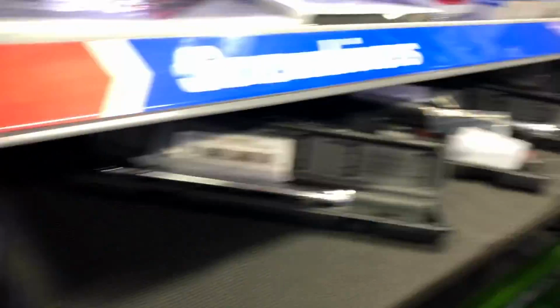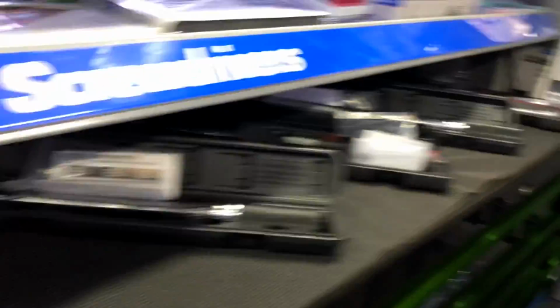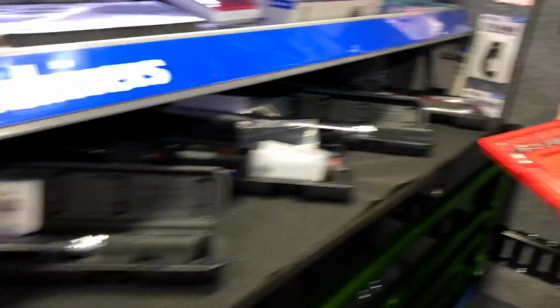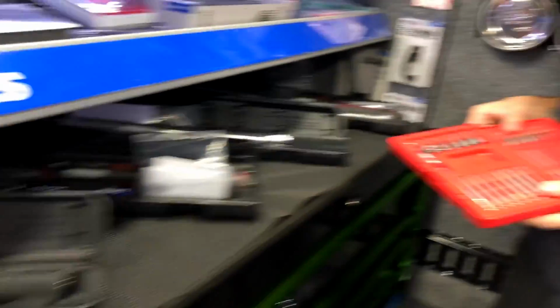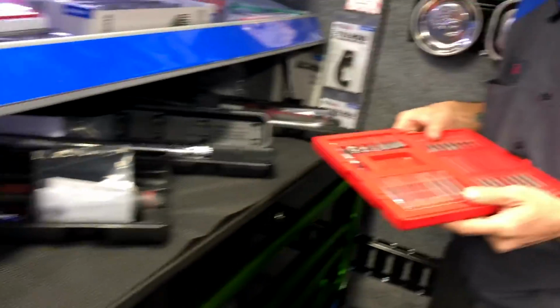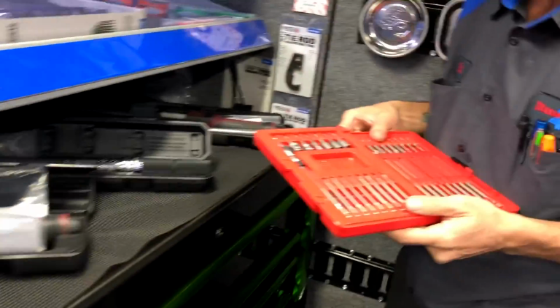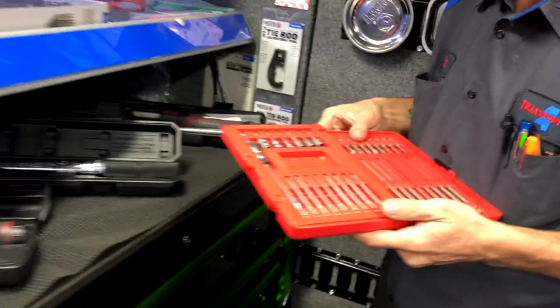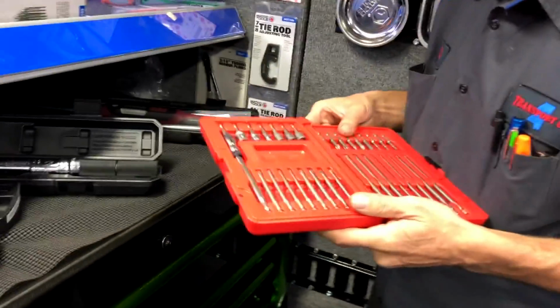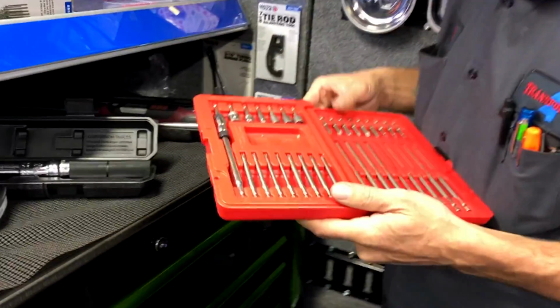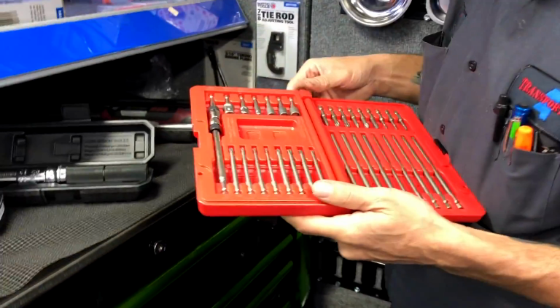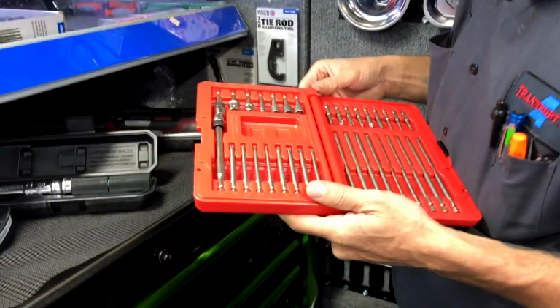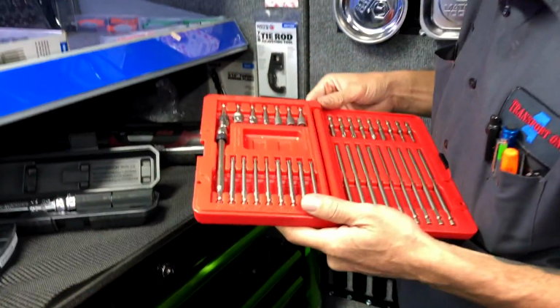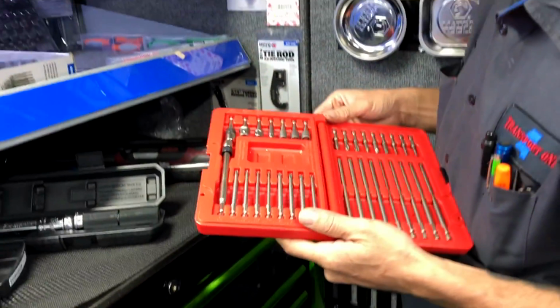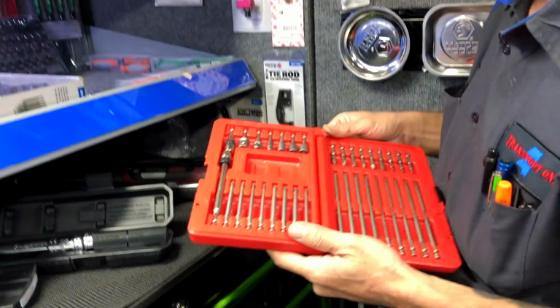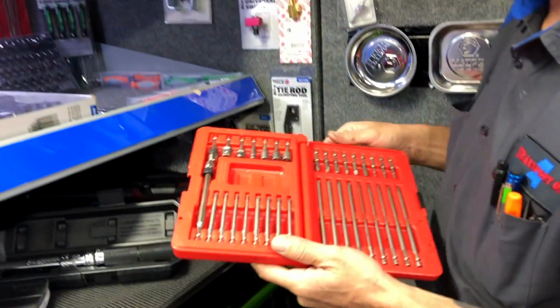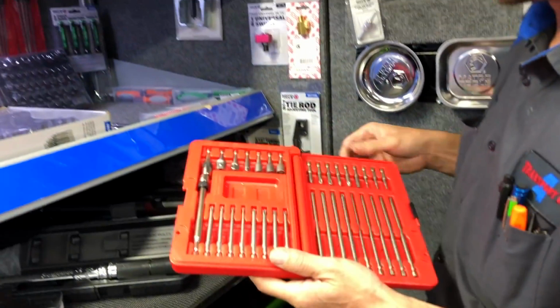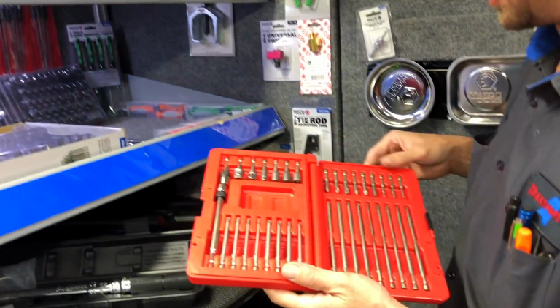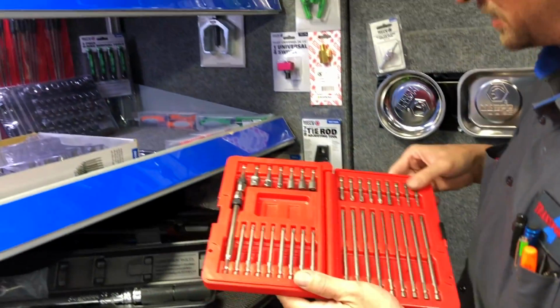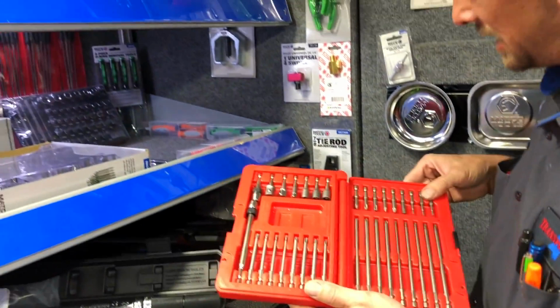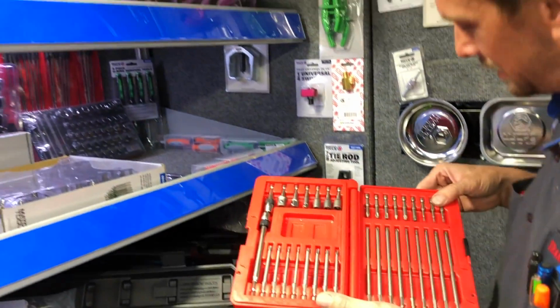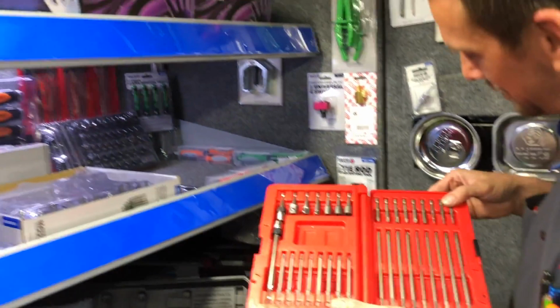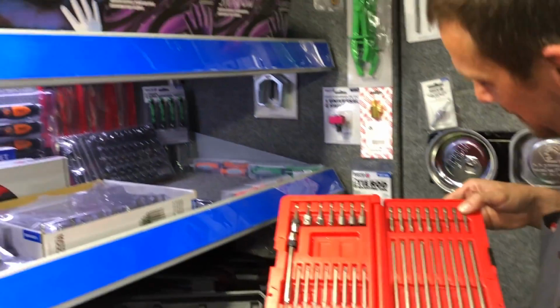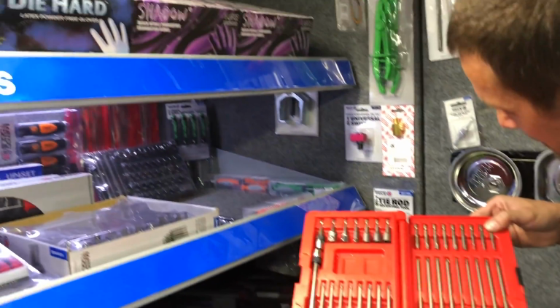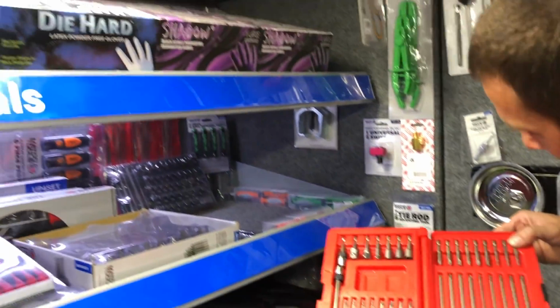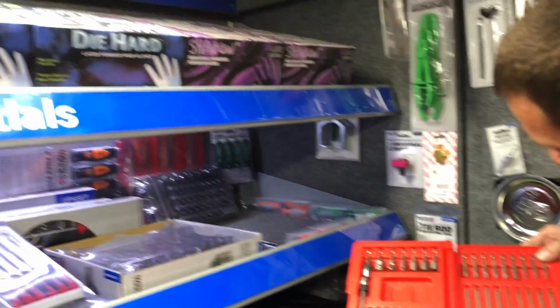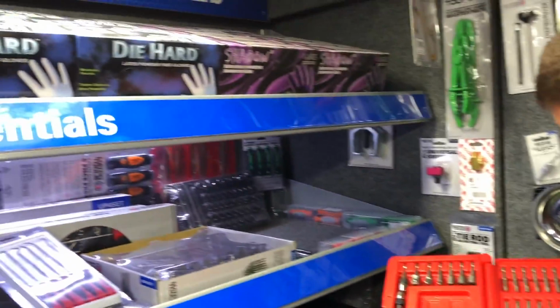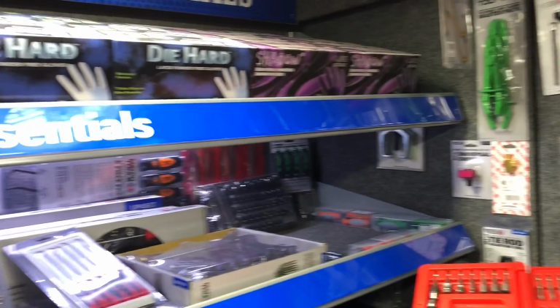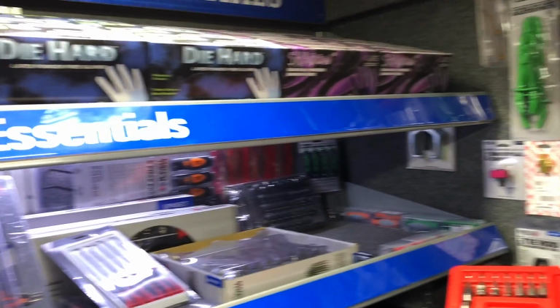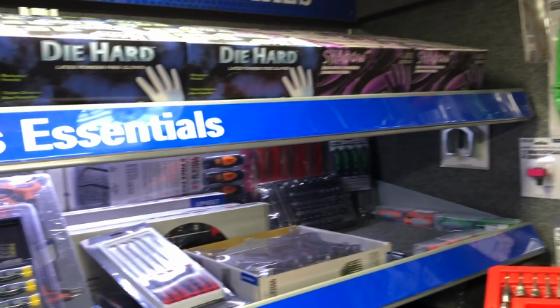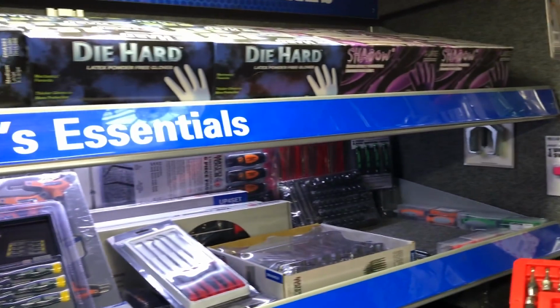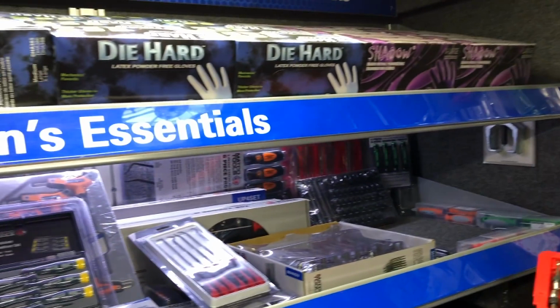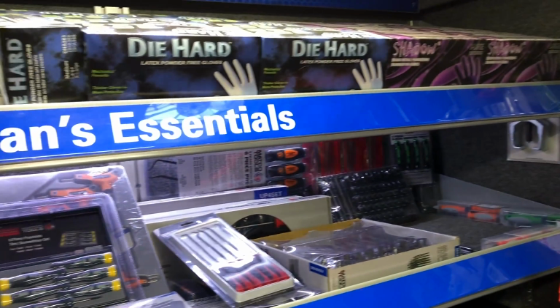Bill's done found him something he can't live without. I've got the smaller set, I'm just looking at this one to see what I'll let in.